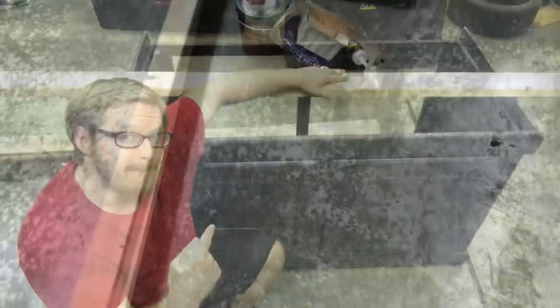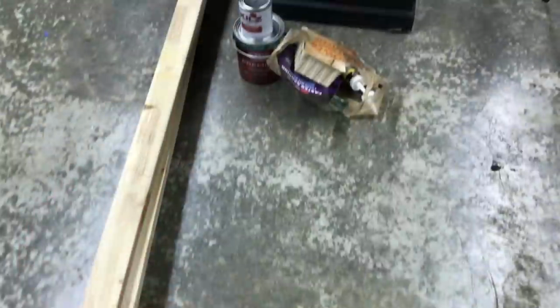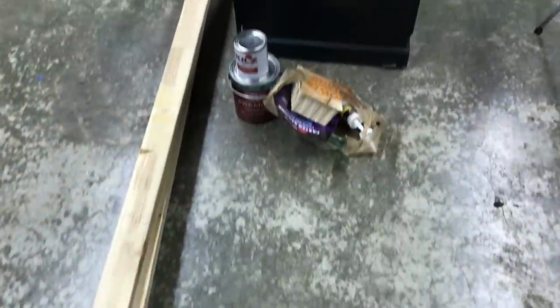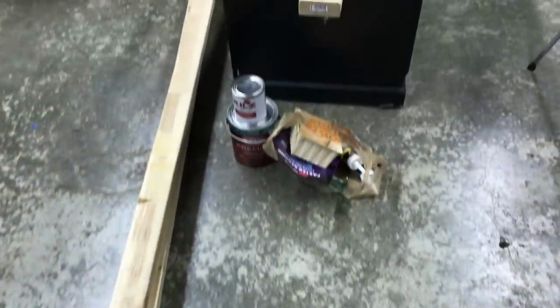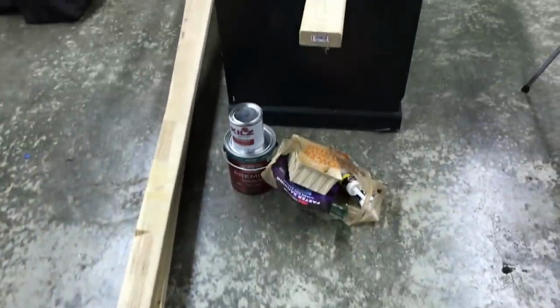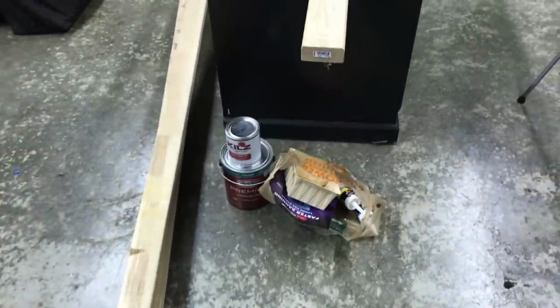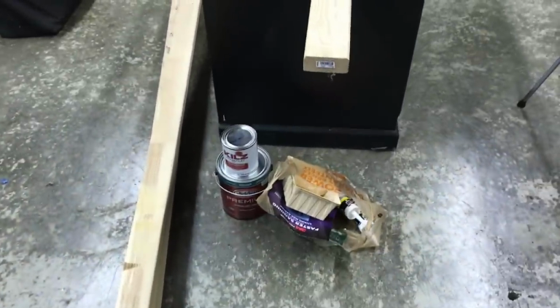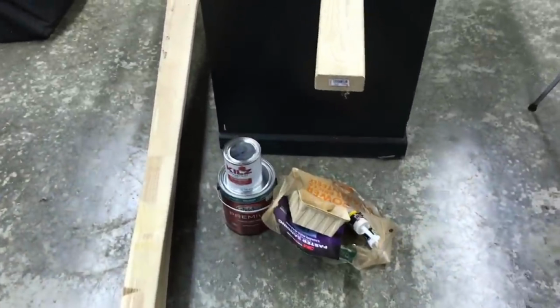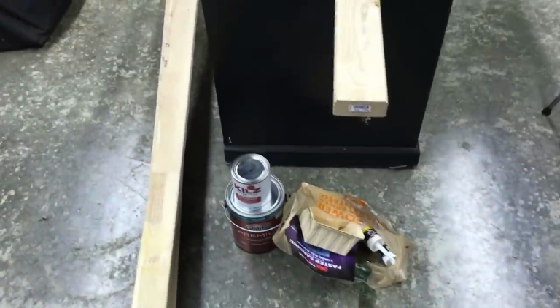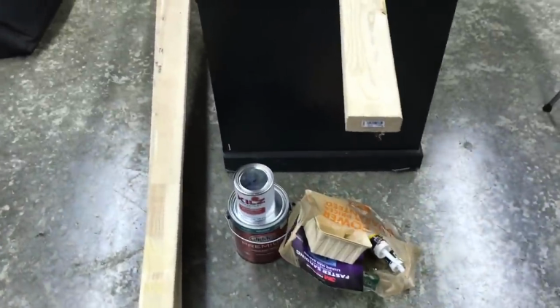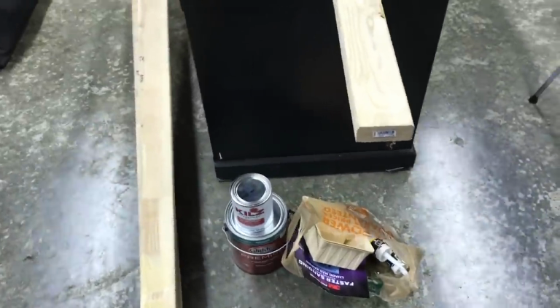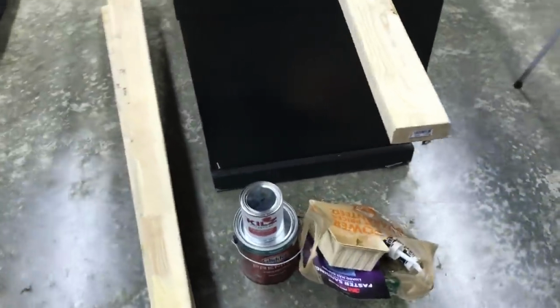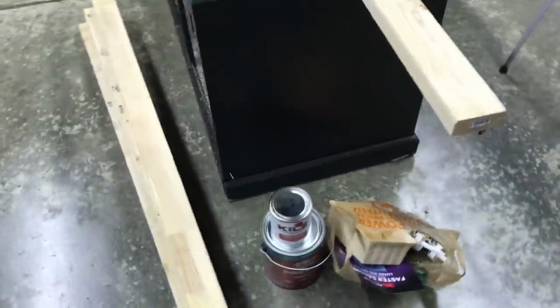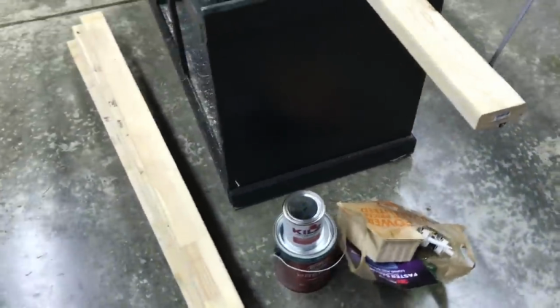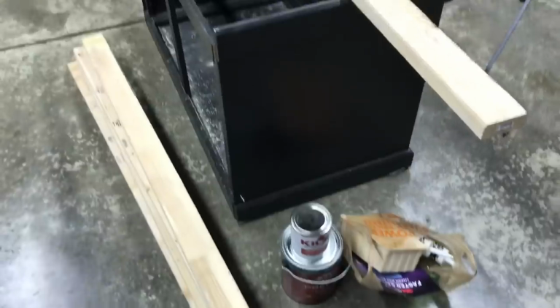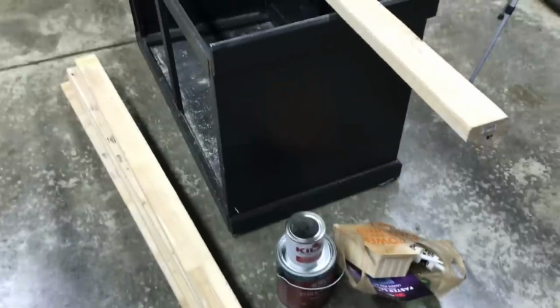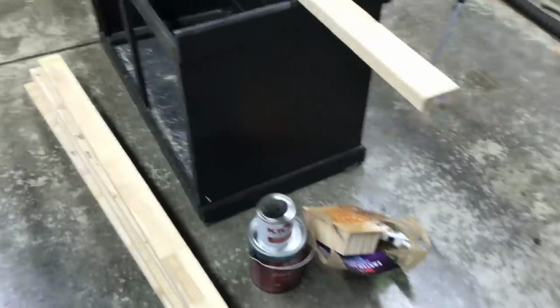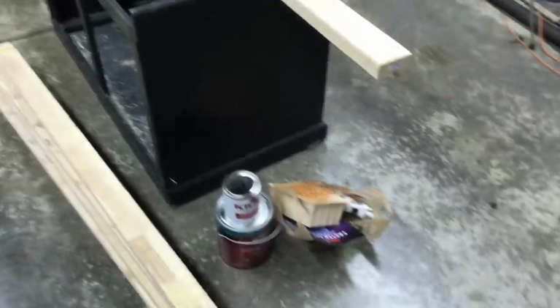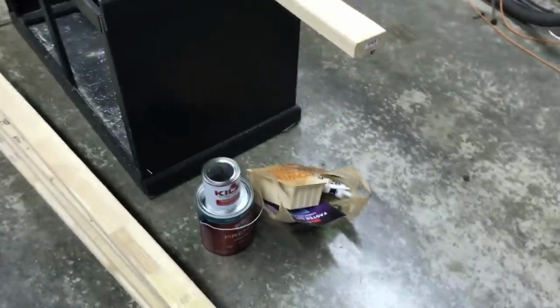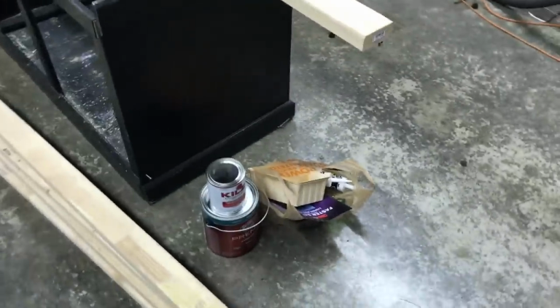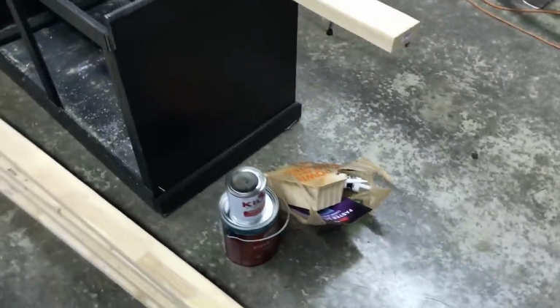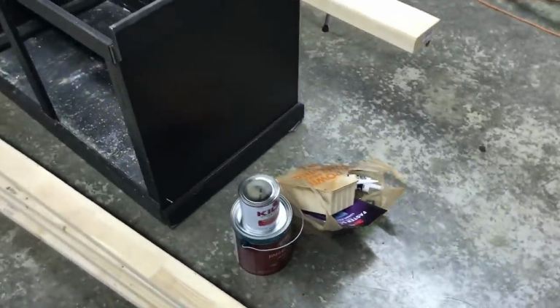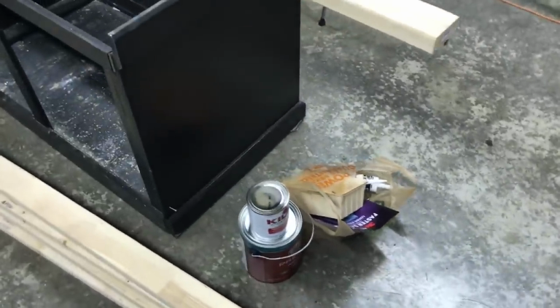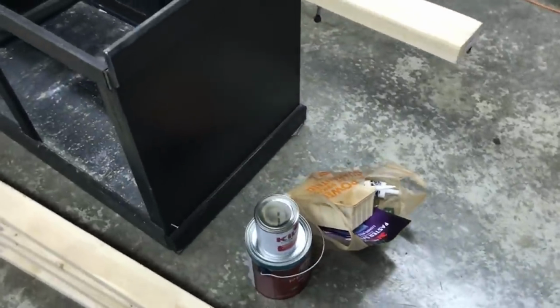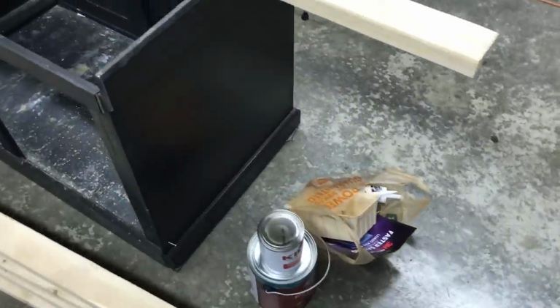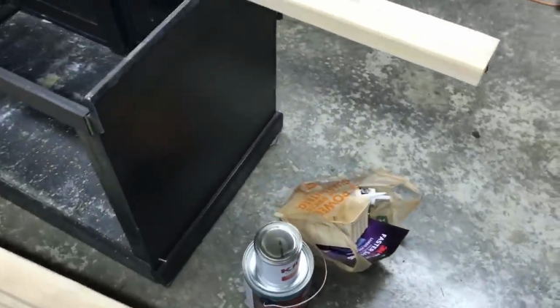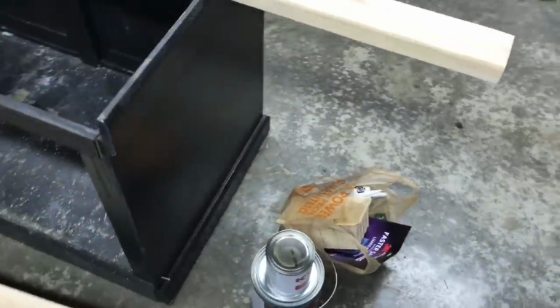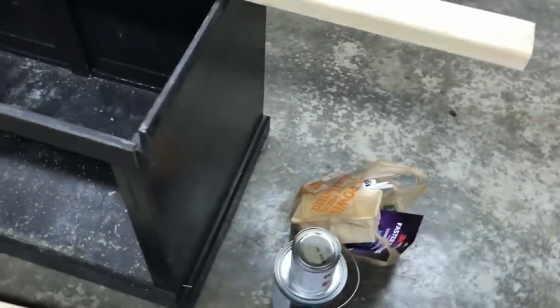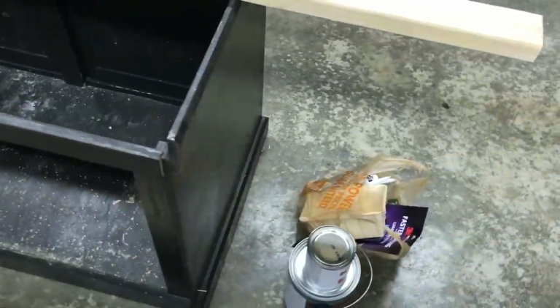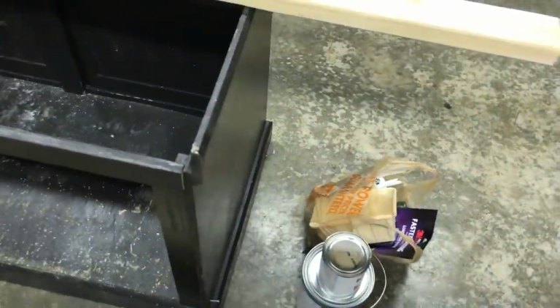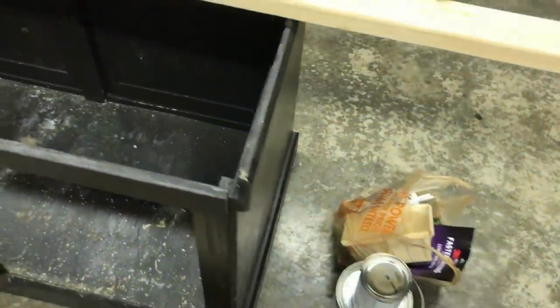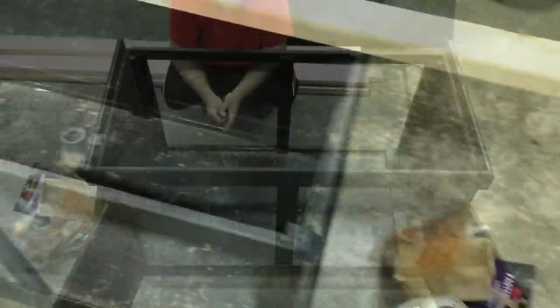What we got here are the supplies: the lumber, the primer and paint, and the screws in the bag.